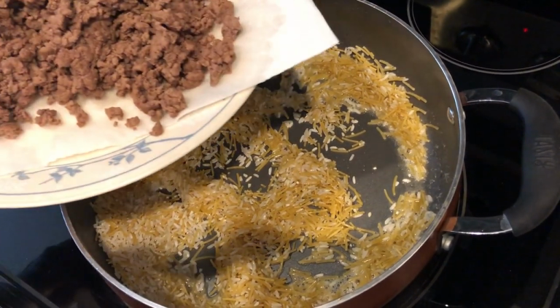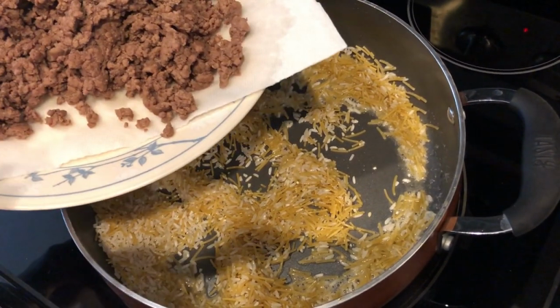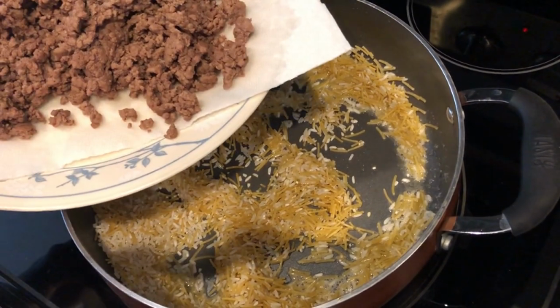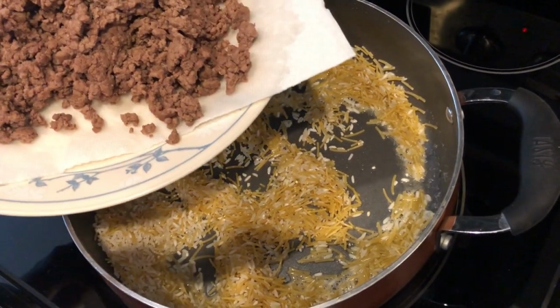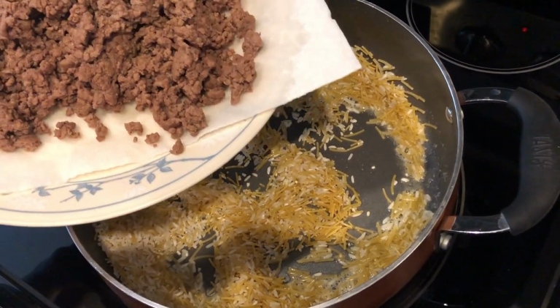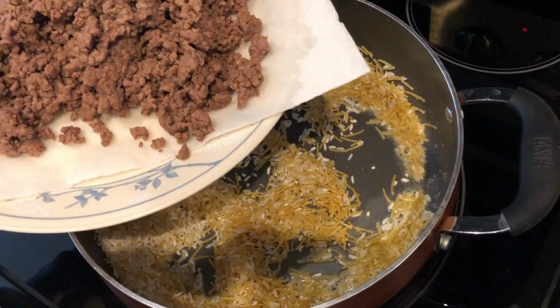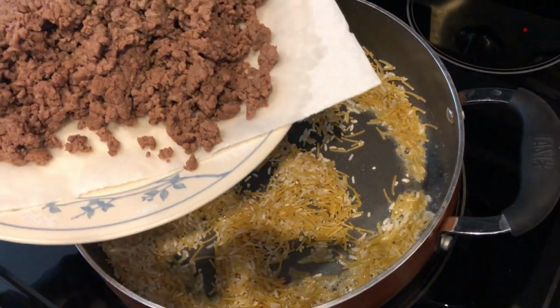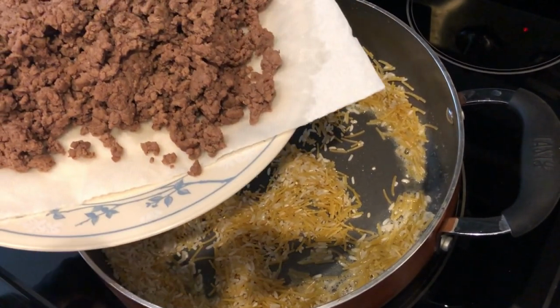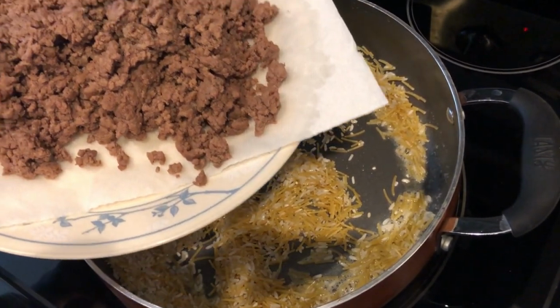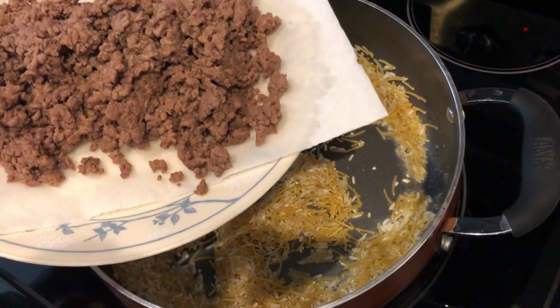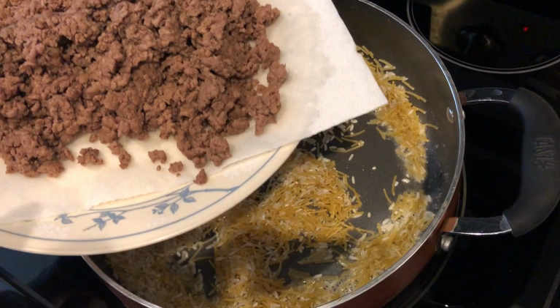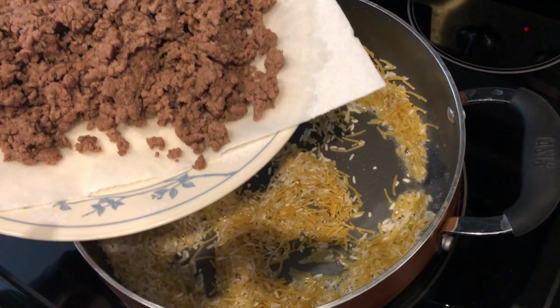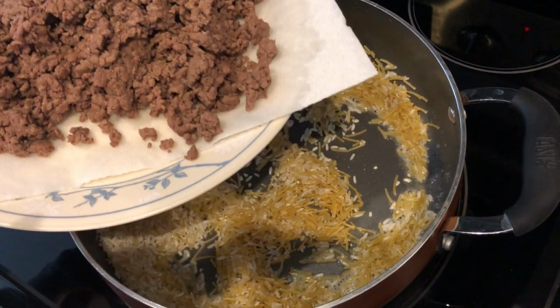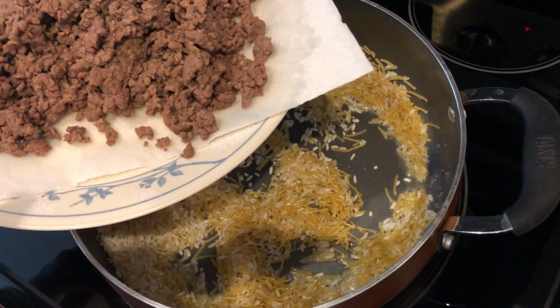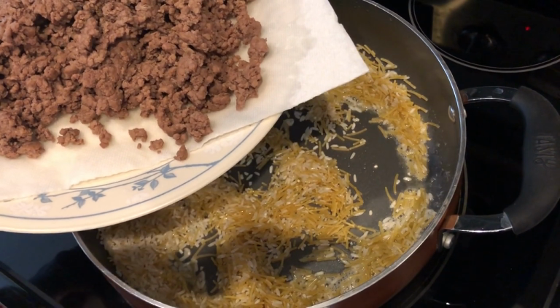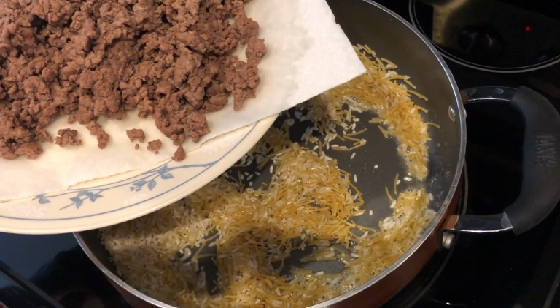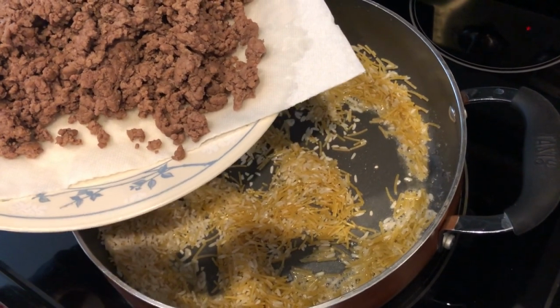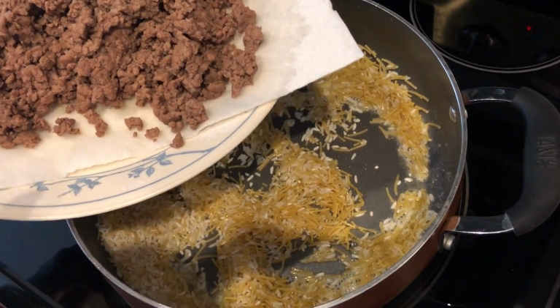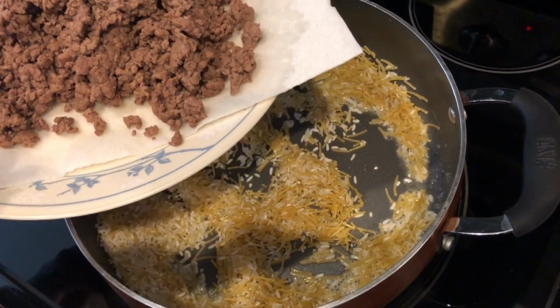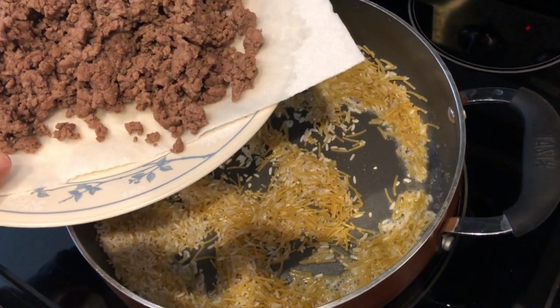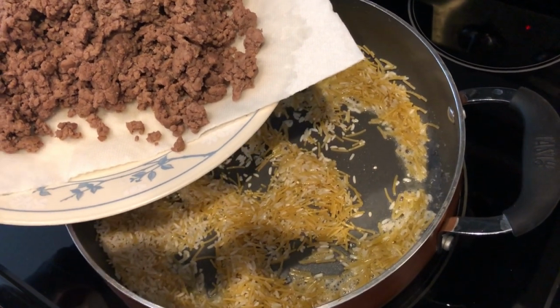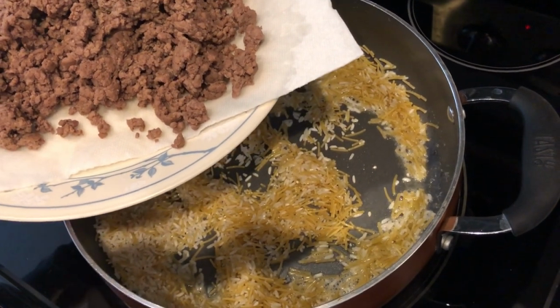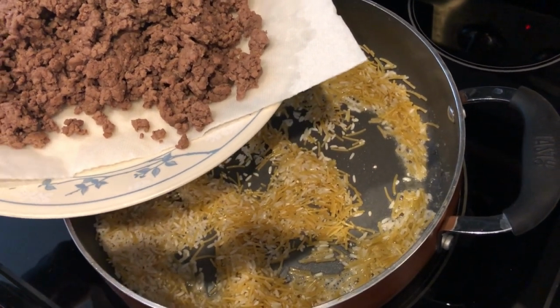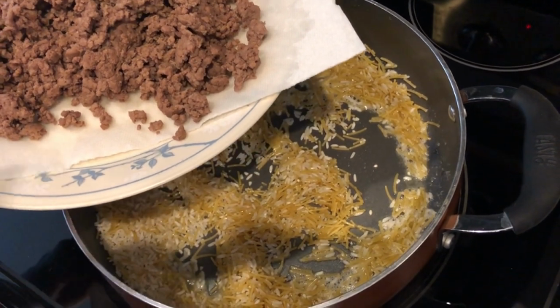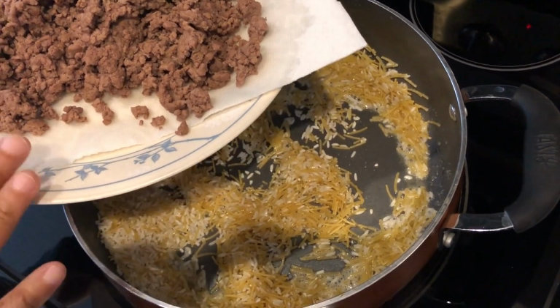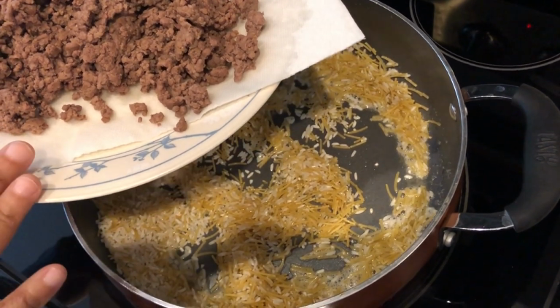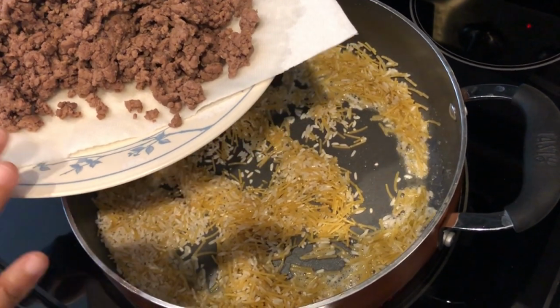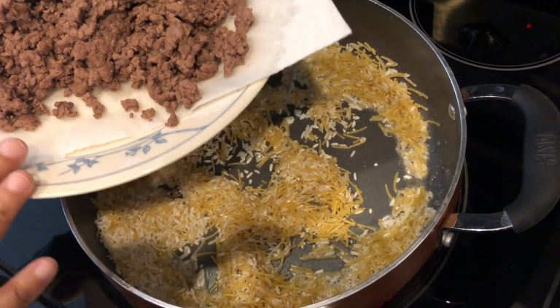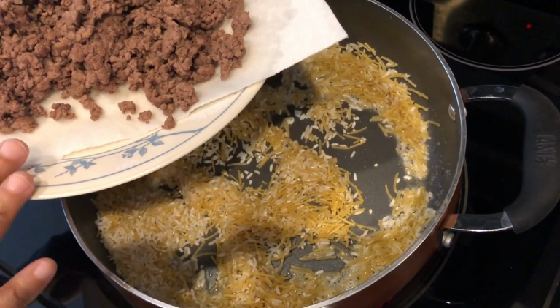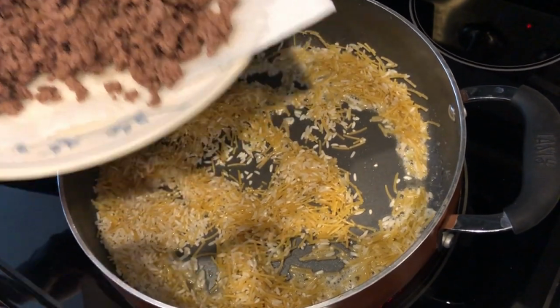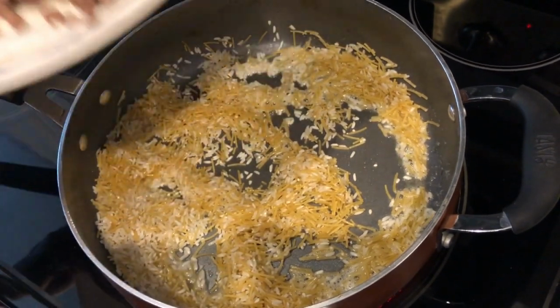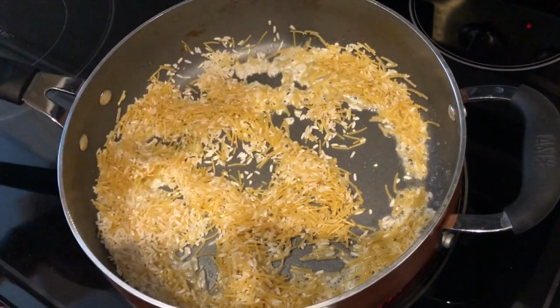If you don't want to use ground beef, you can use ground turkey, ground chicken, or whatever you prefer — it's absolutely fine.